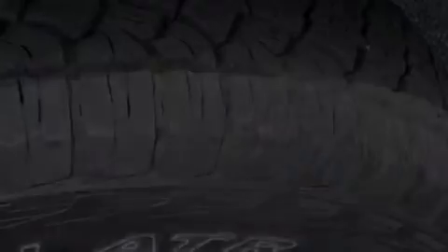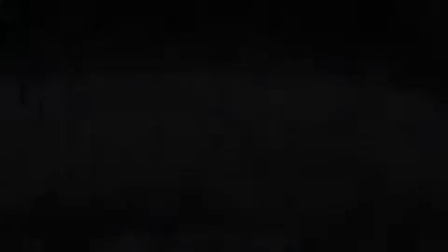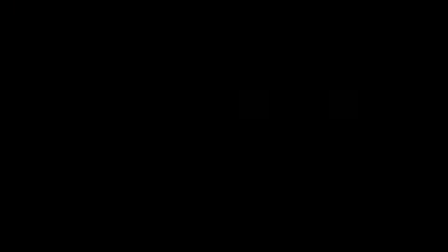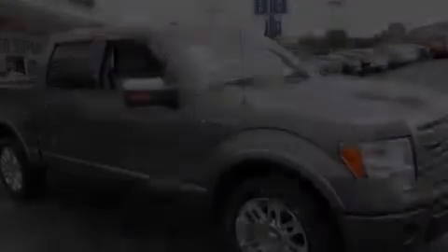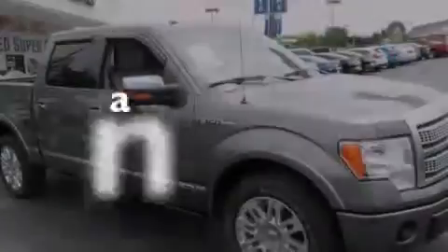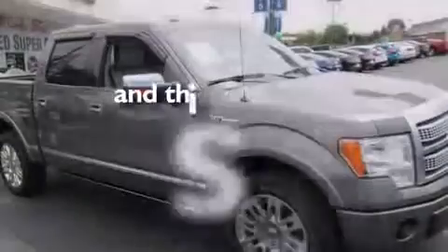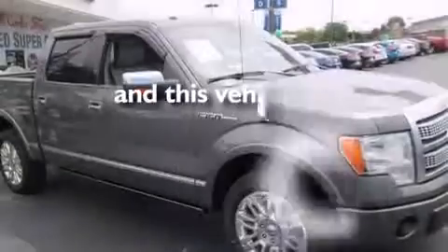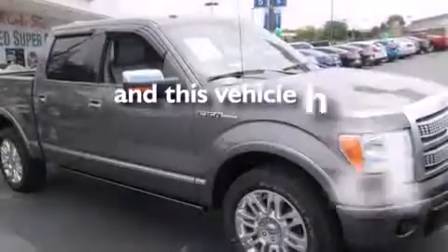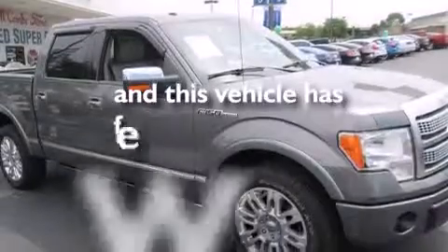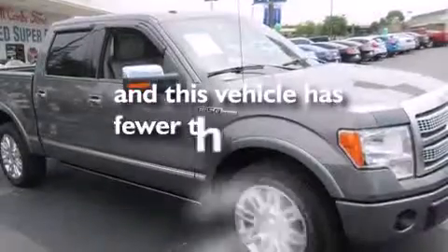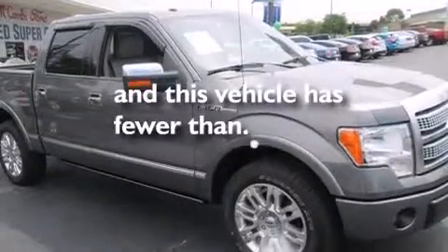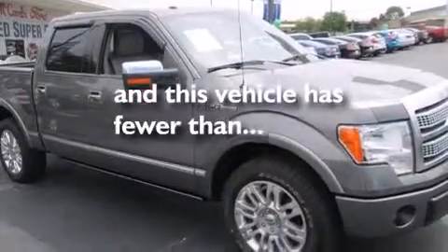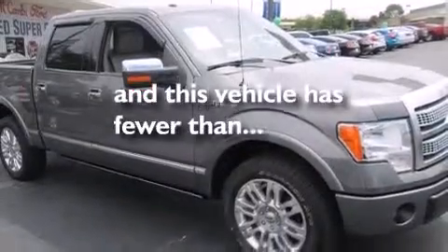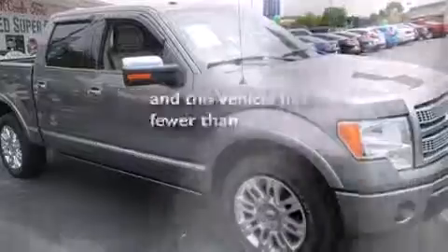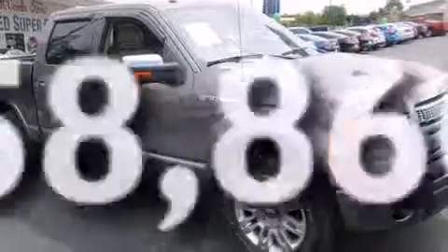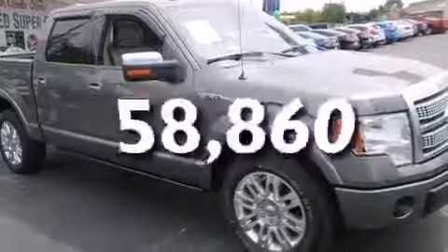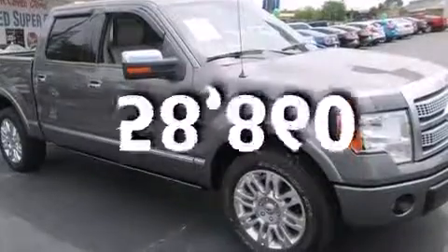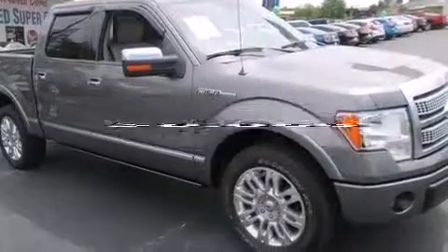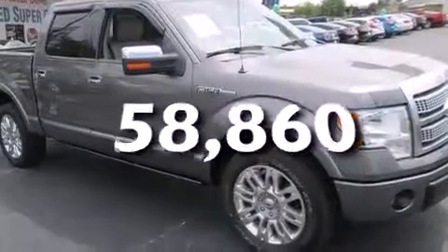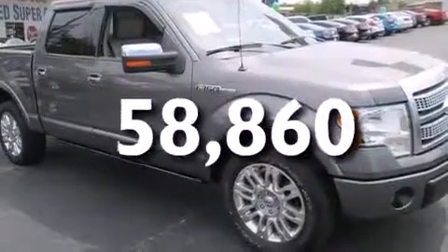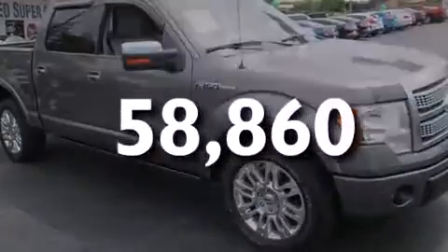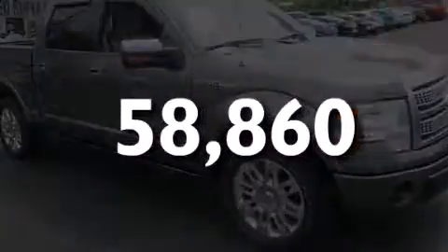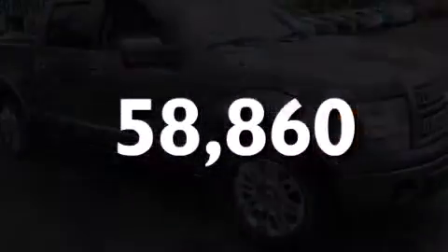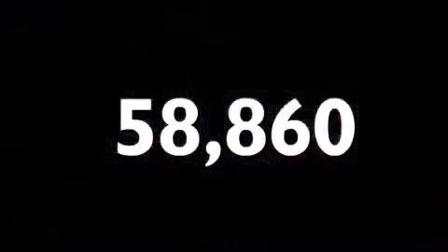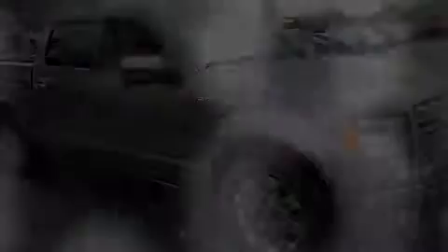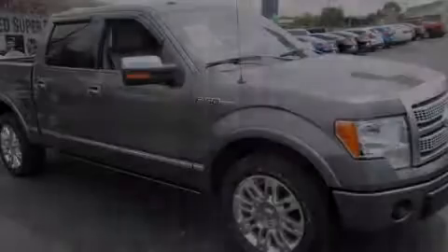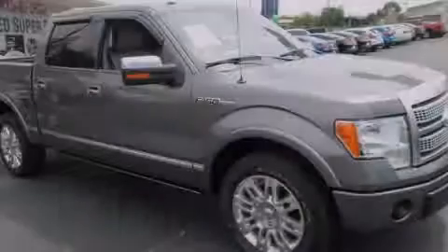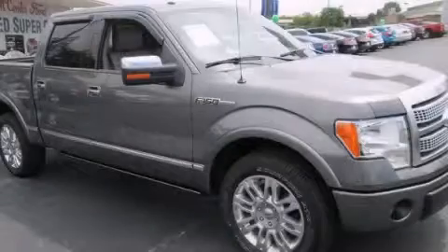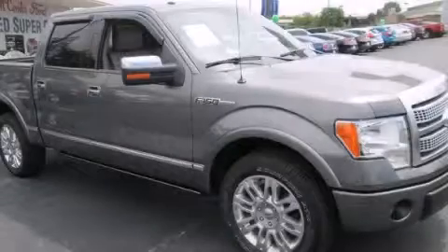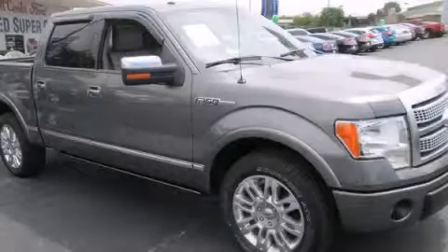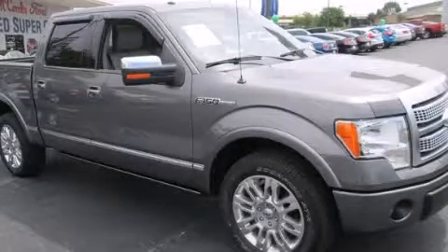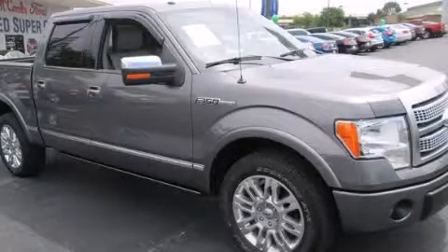This vehicle has fewer than 59,000 miles on the odometer. Call or visit us right now and arrange your test drive today.